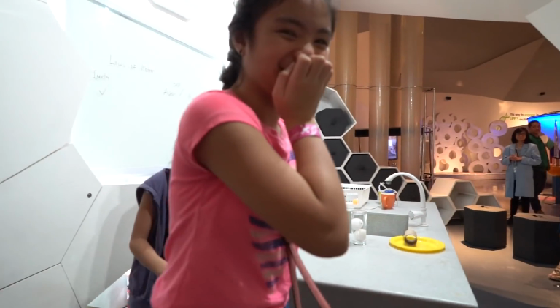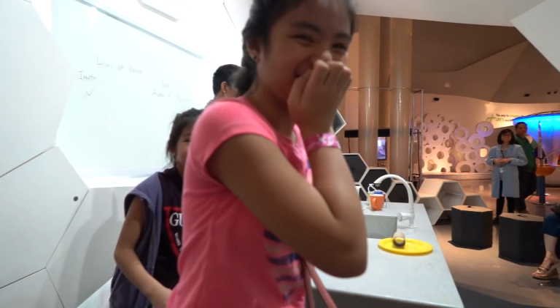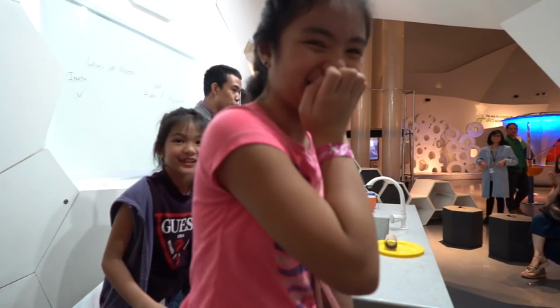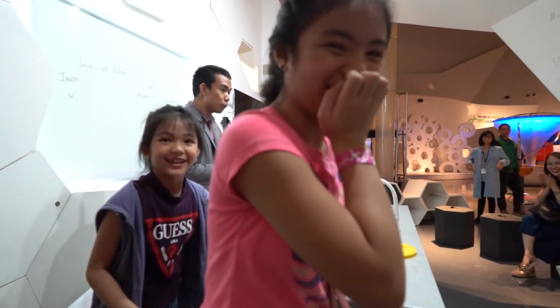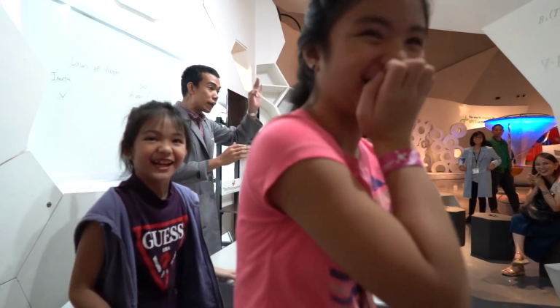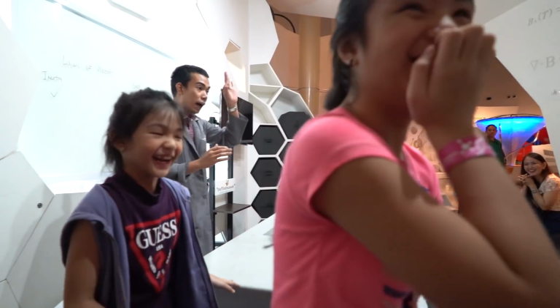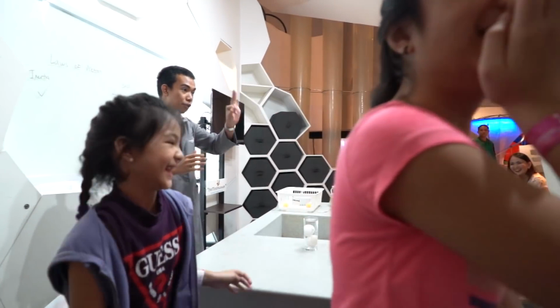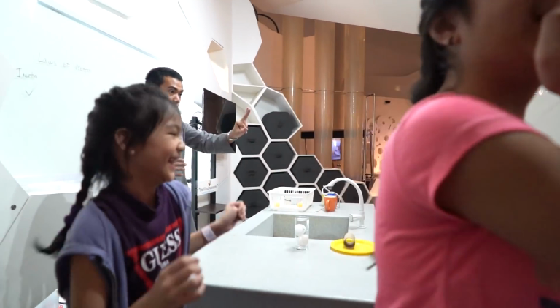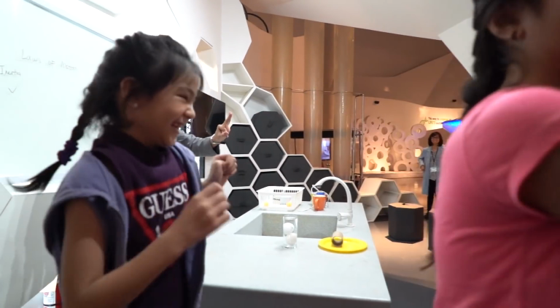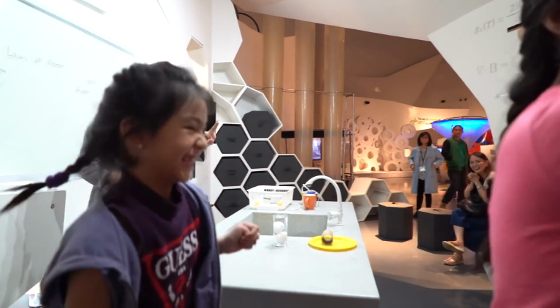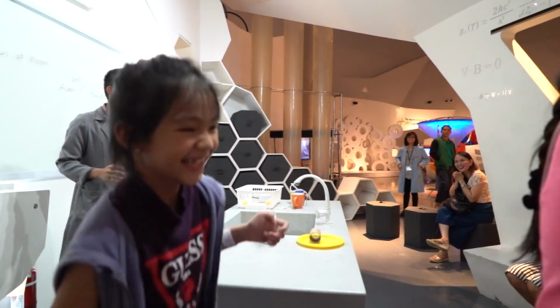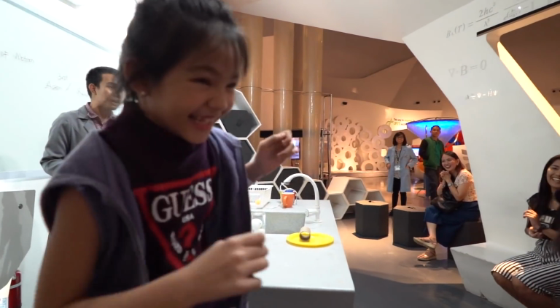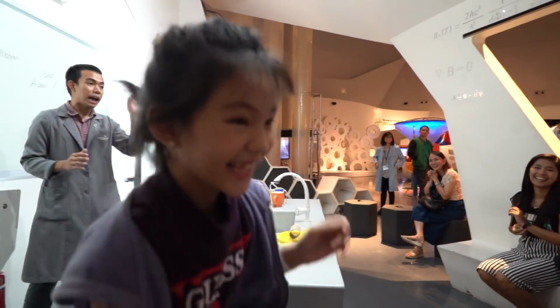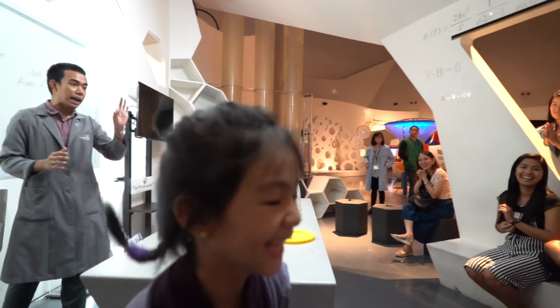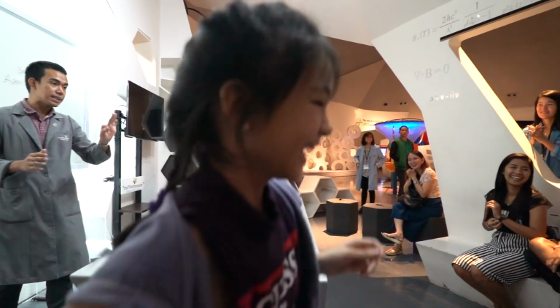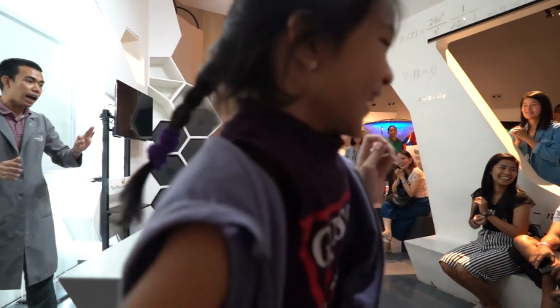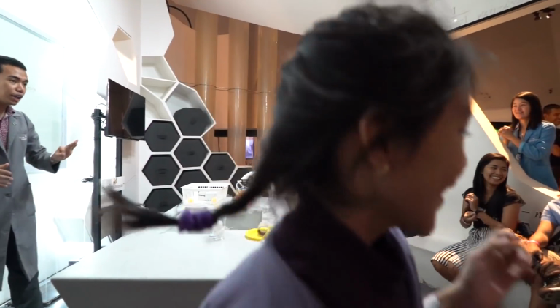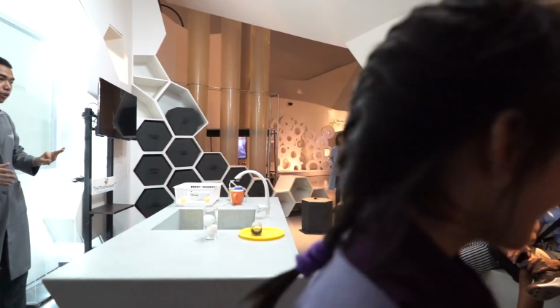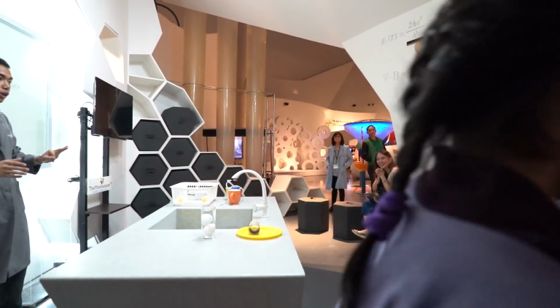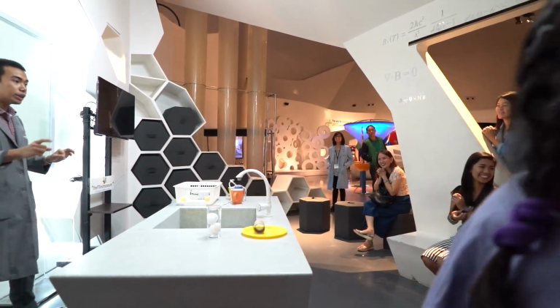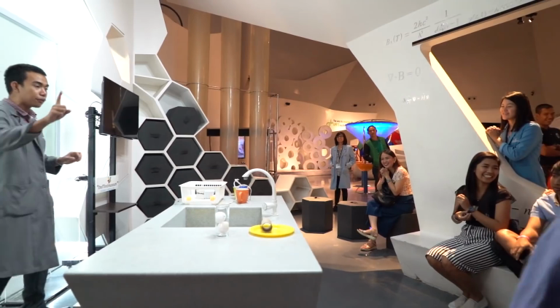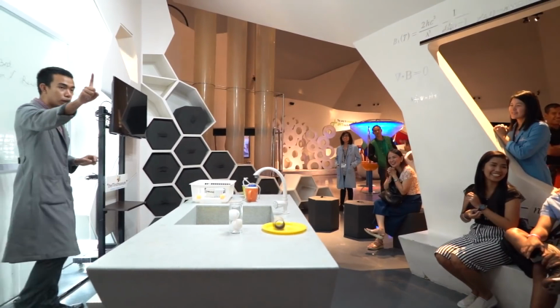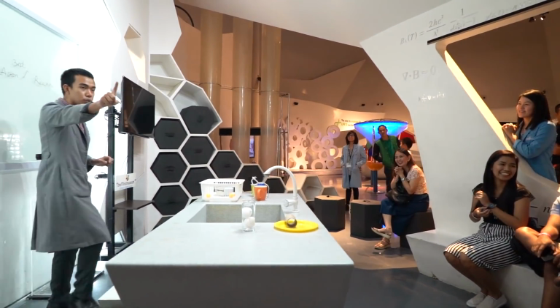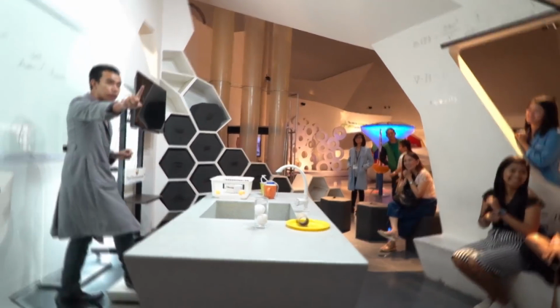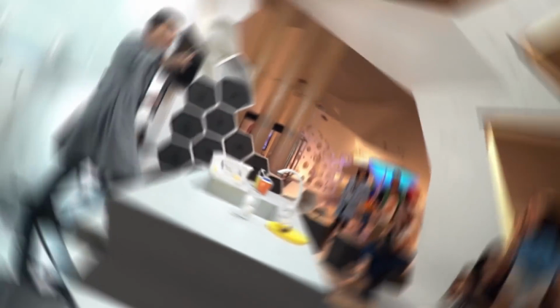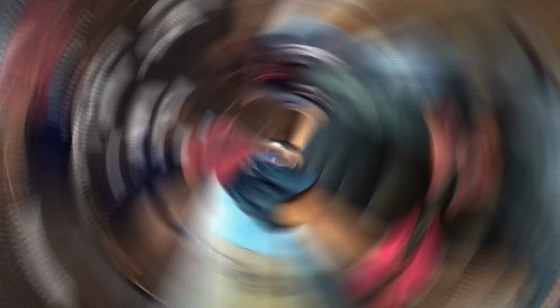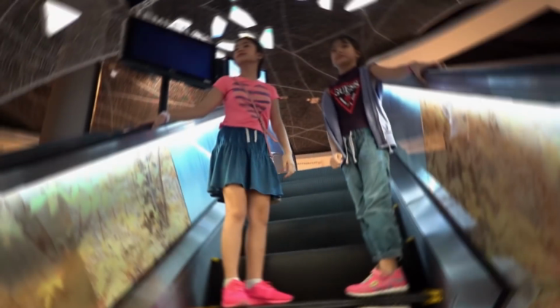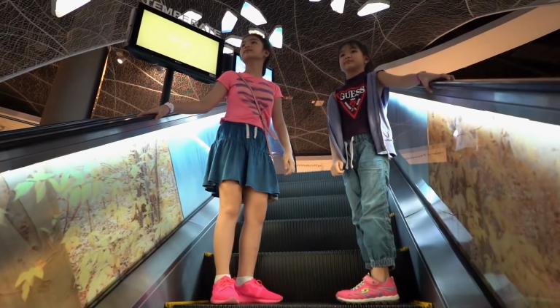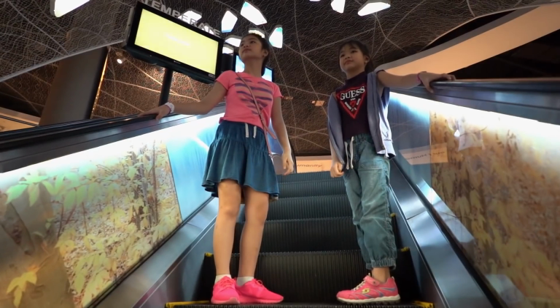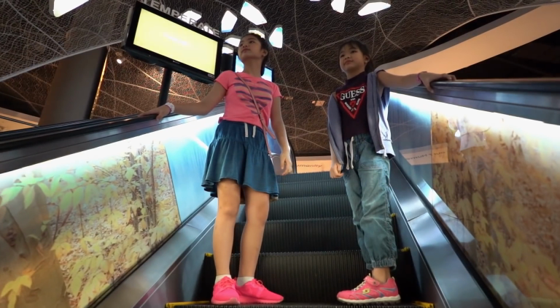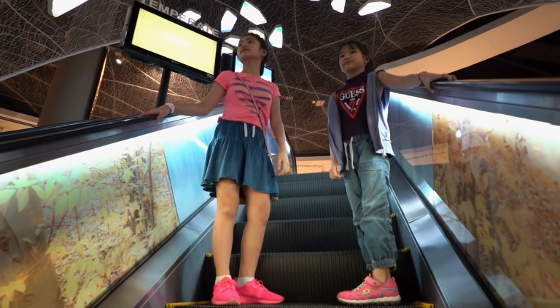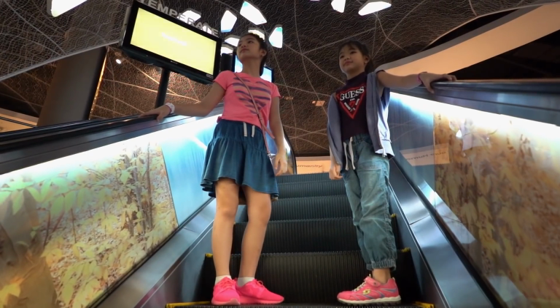Are you ready for an exciting time with Science at the Mind Museum? We promise you an extraordinary educational experience!